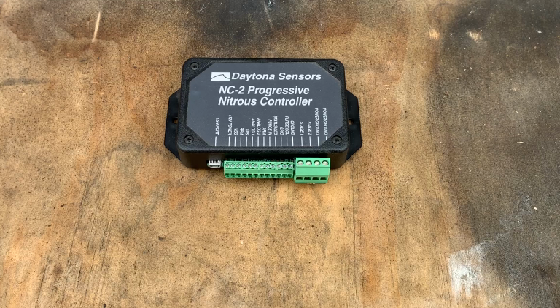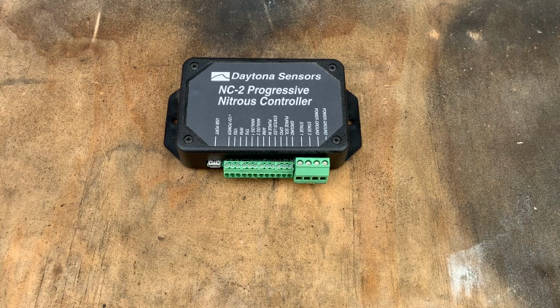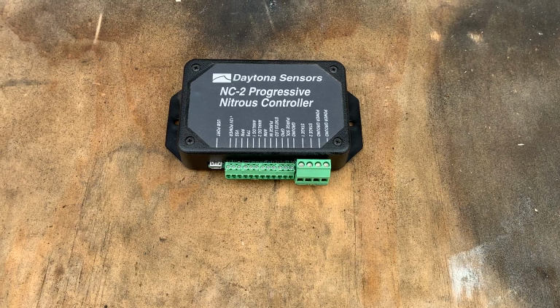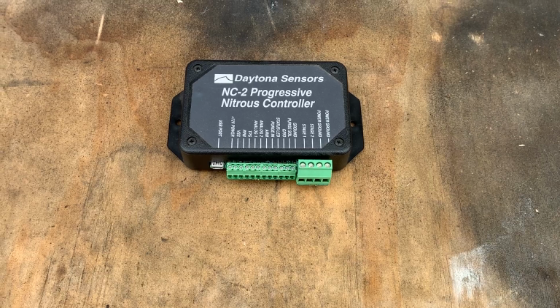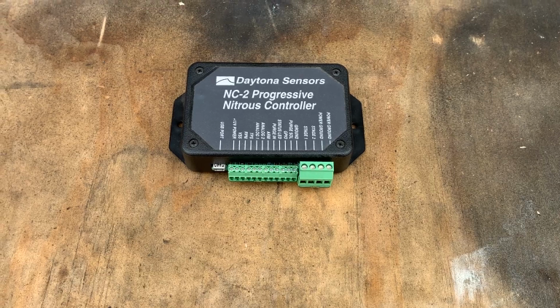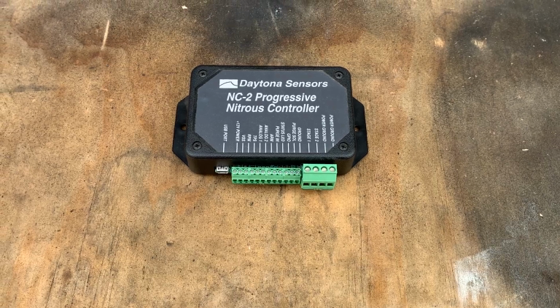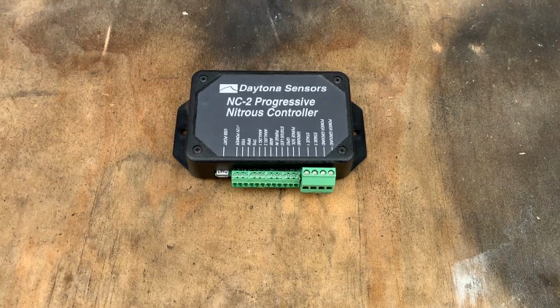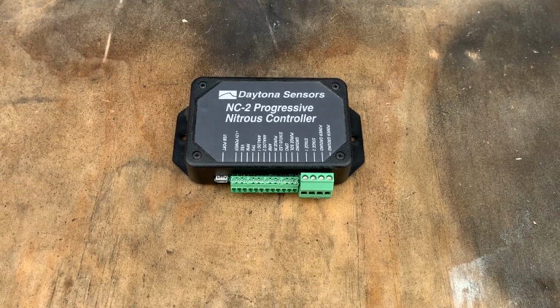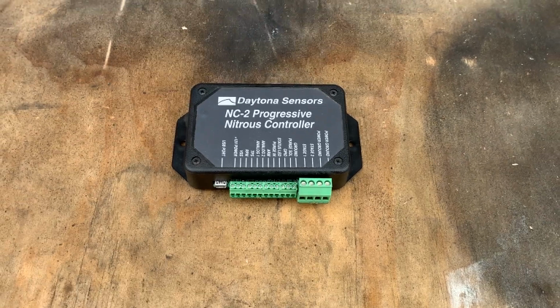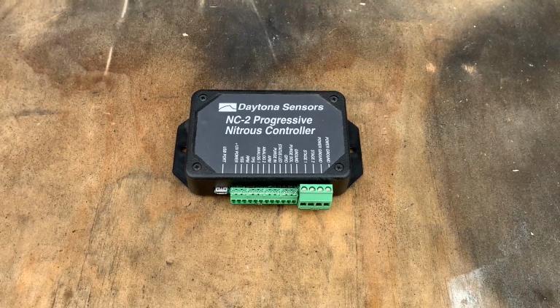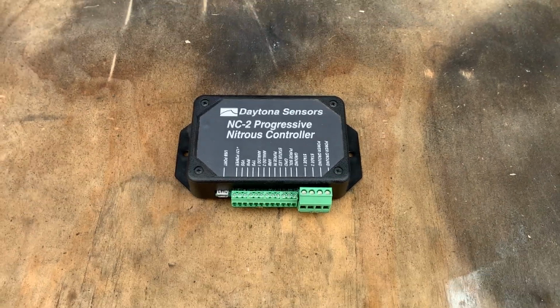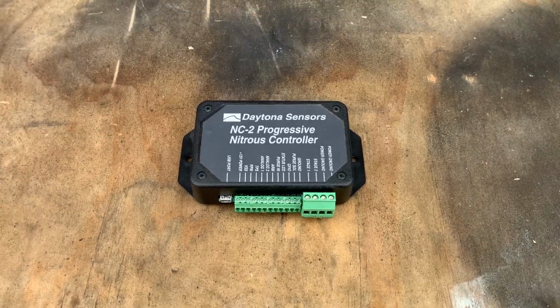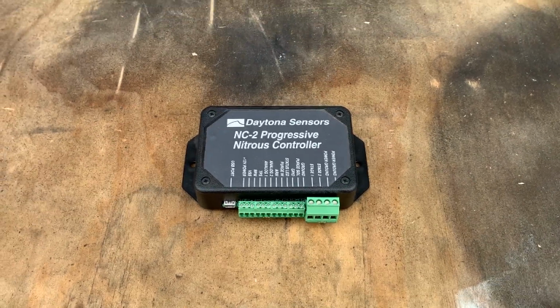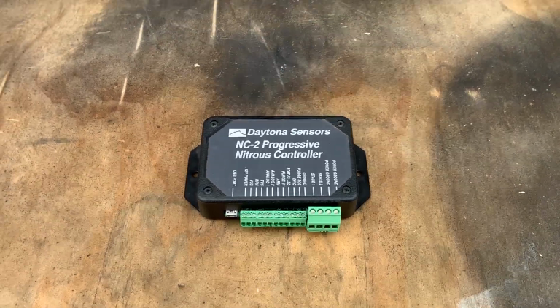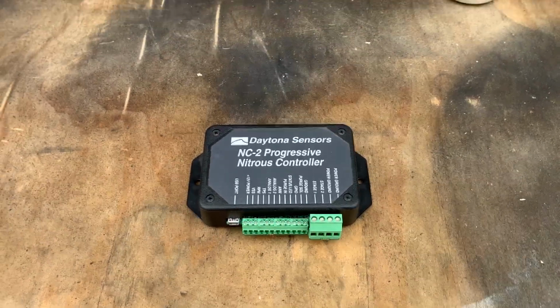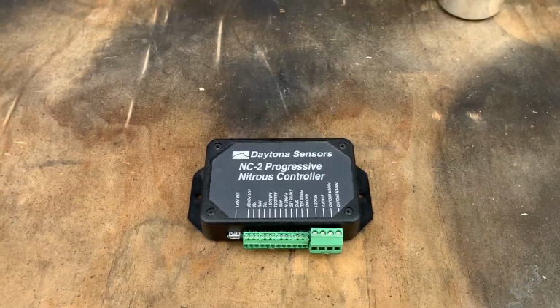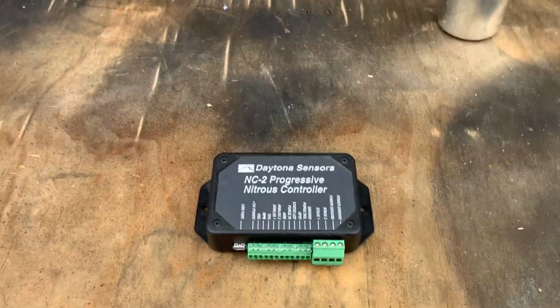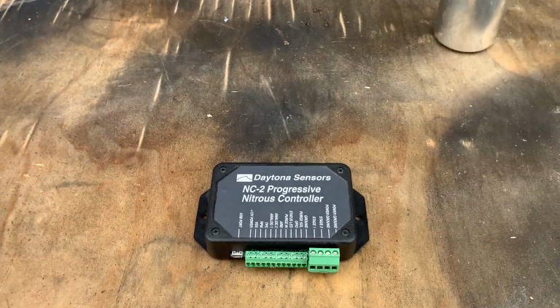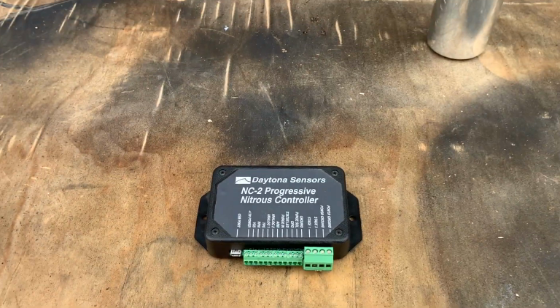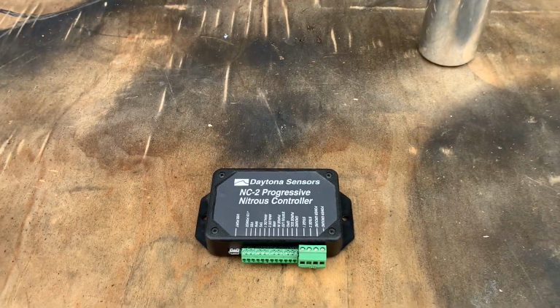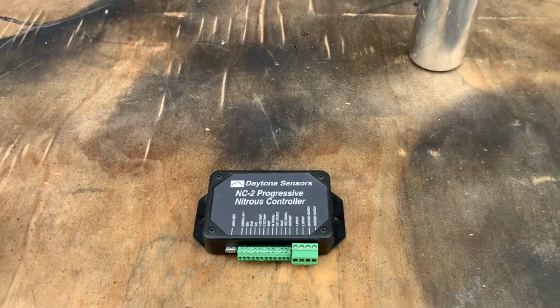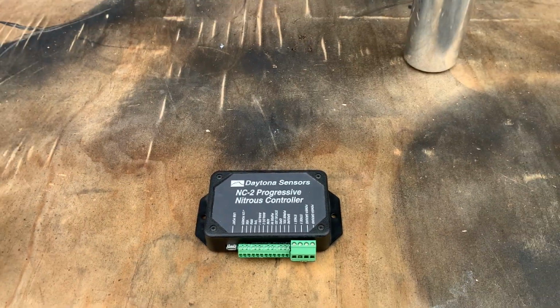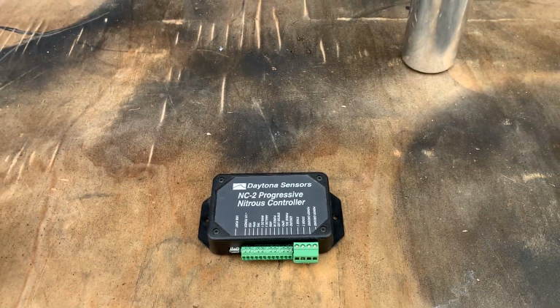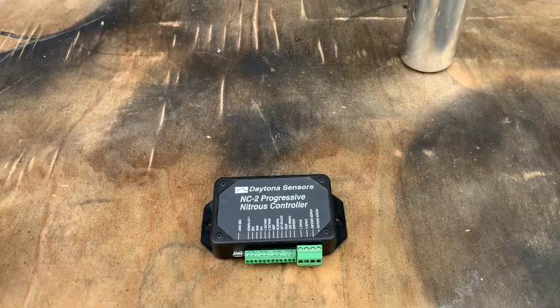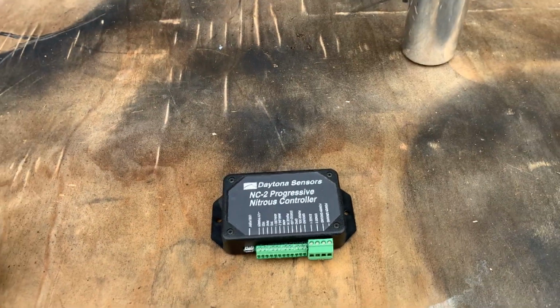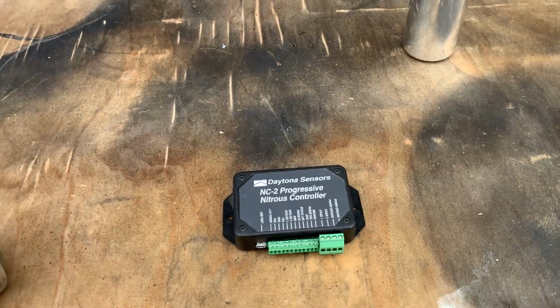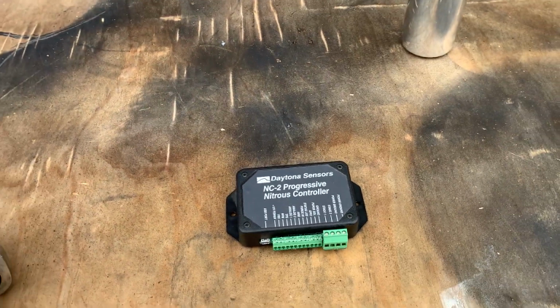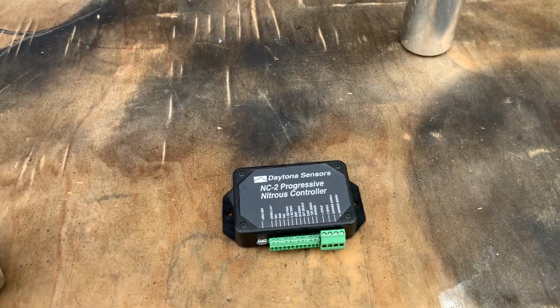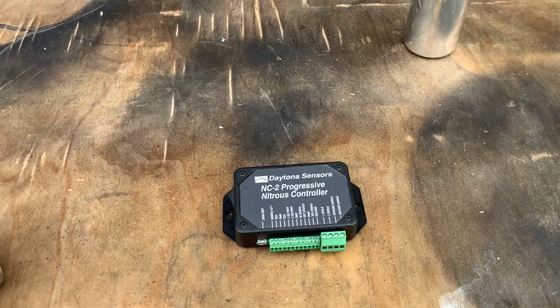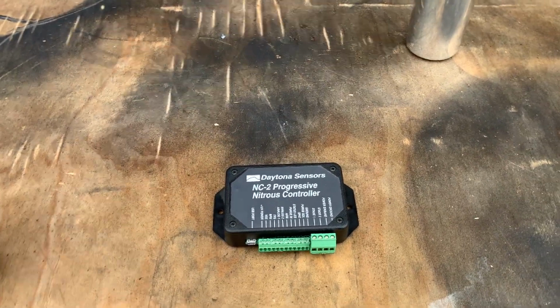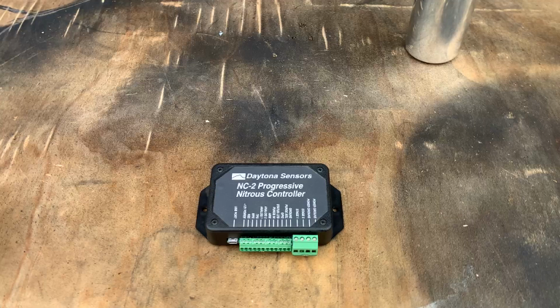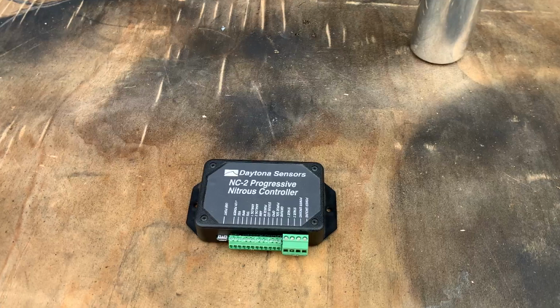Hi, it's Mike from Custom Cruisers. This is an NC2 Daytona Senses progressive nitrous controller.